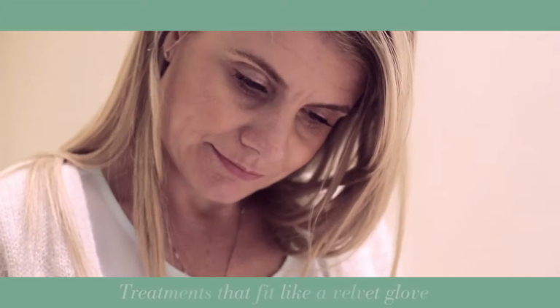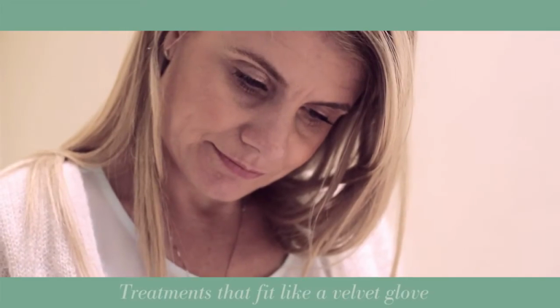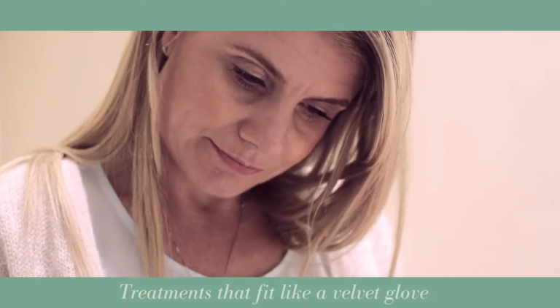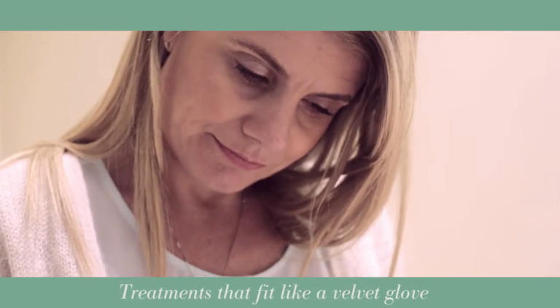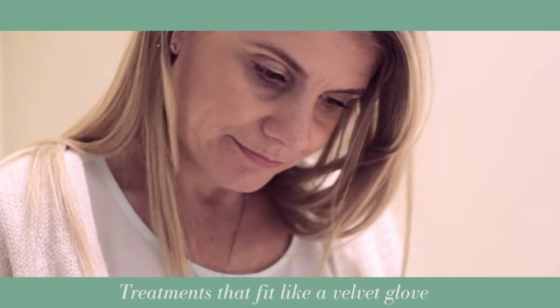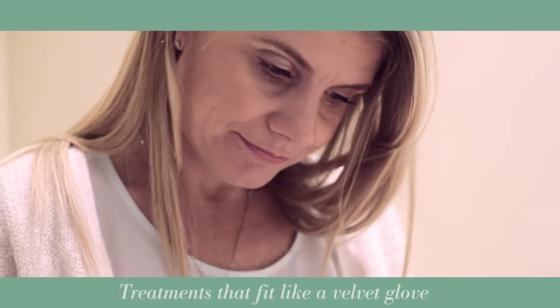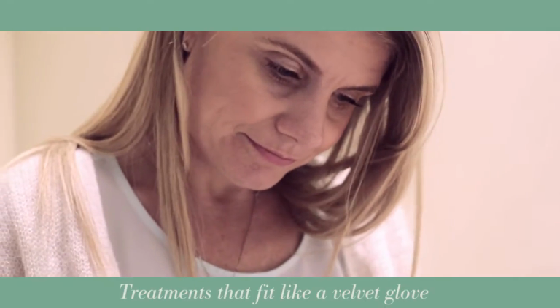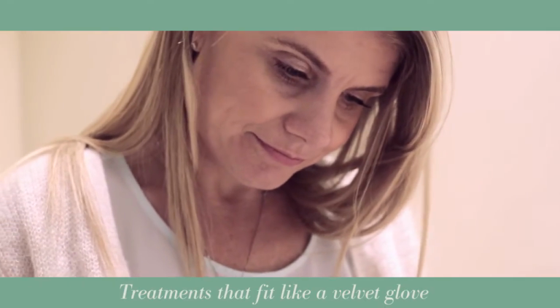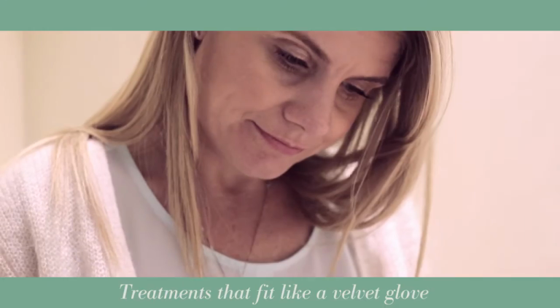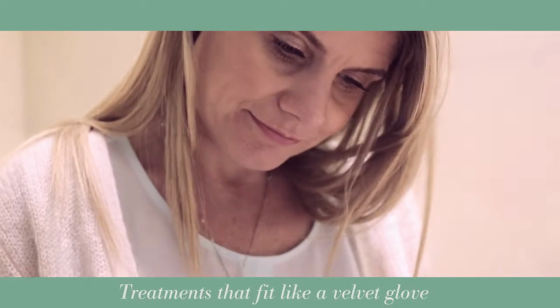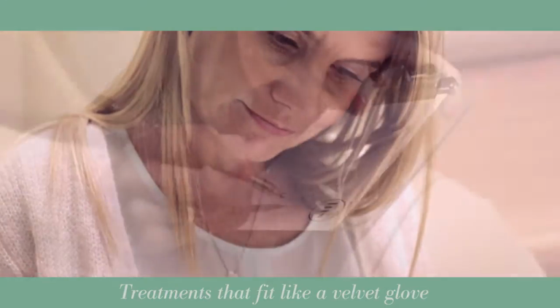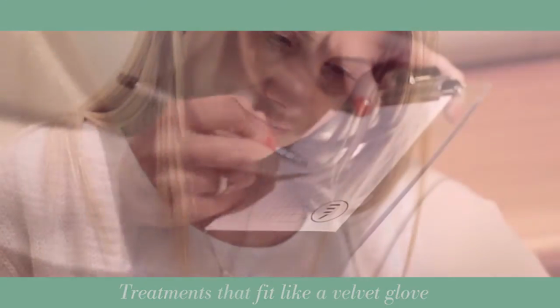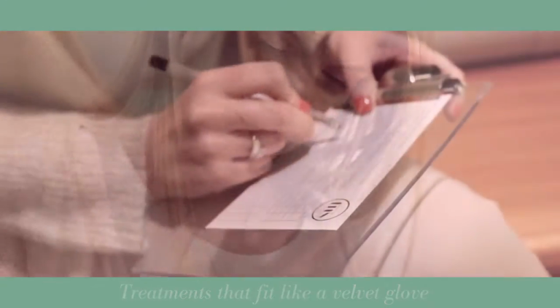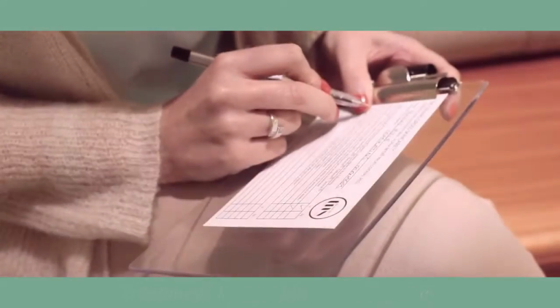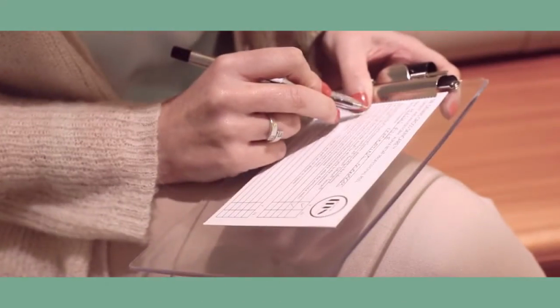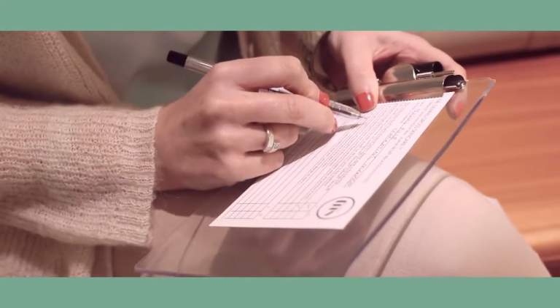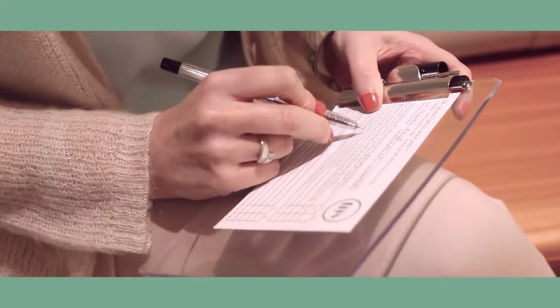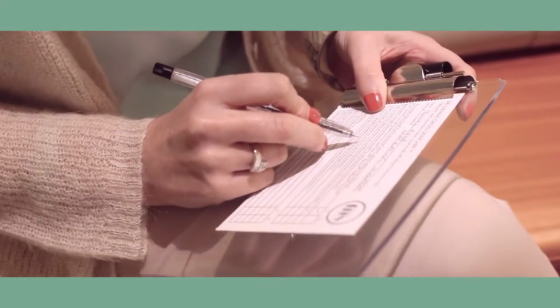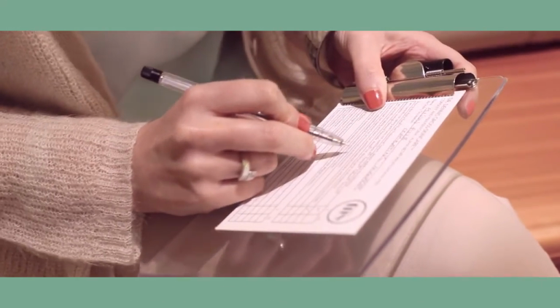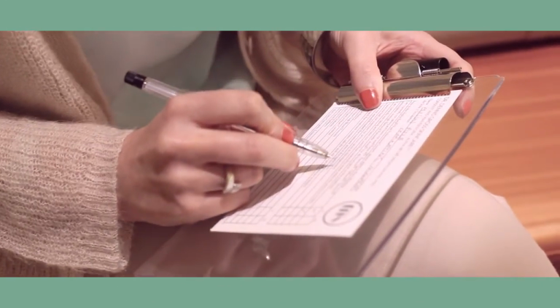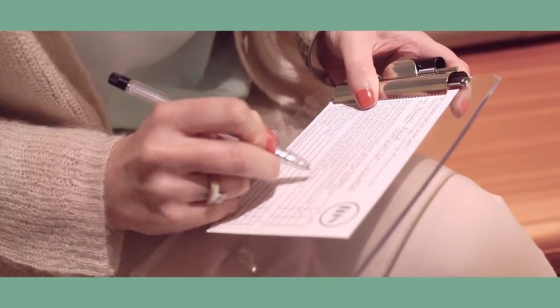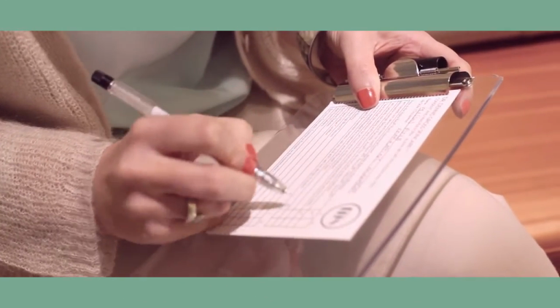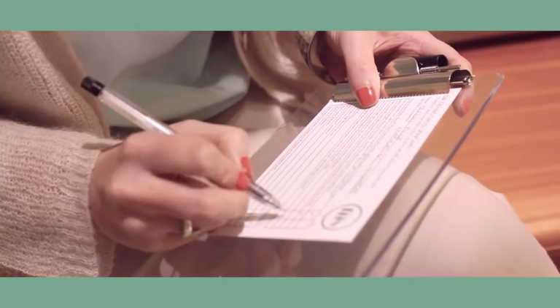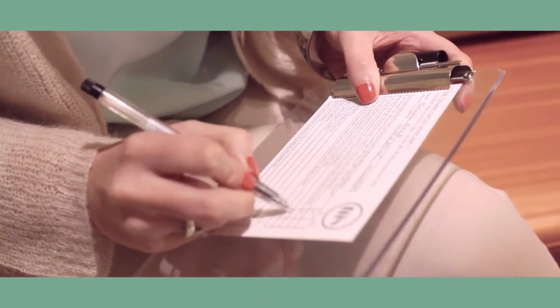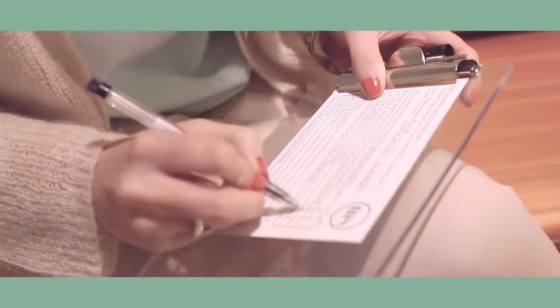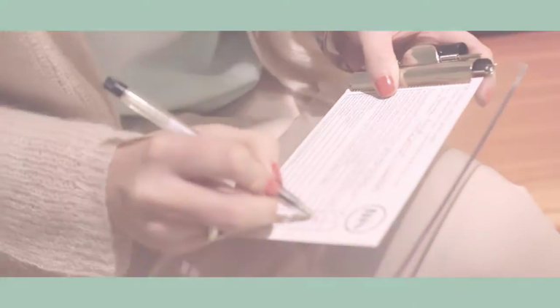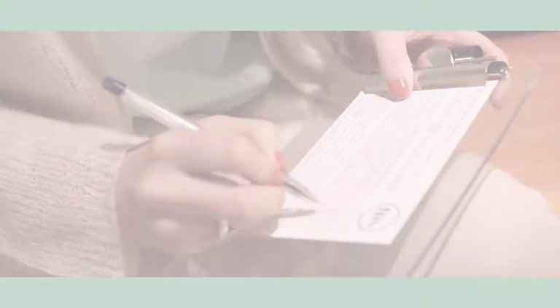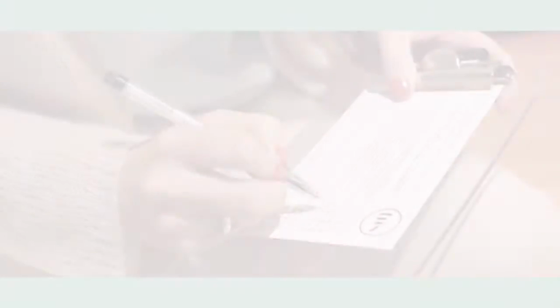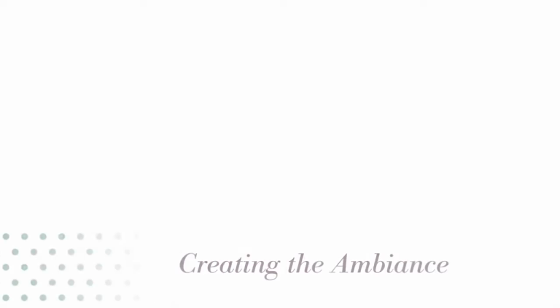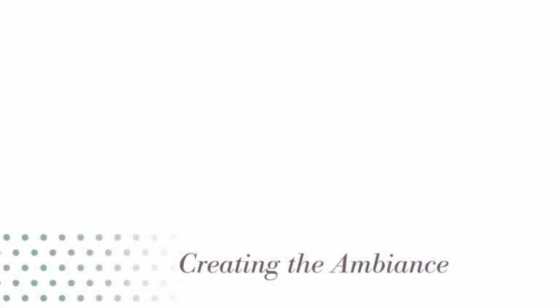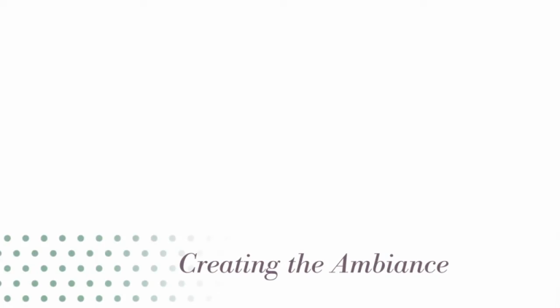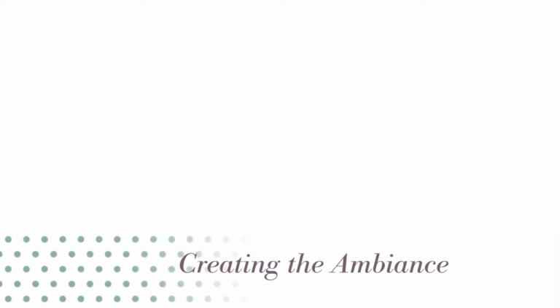We want the treatment to fit you like a velvet glove, so we'll kindly ask you to fill out a series of questions to make extra sure the treatment is suitable for you.